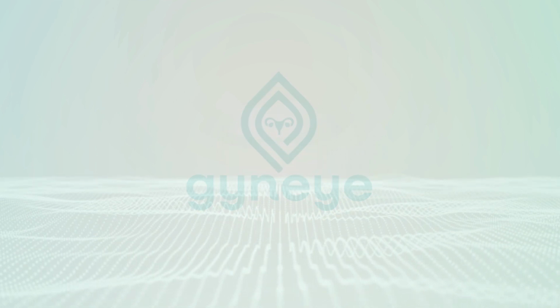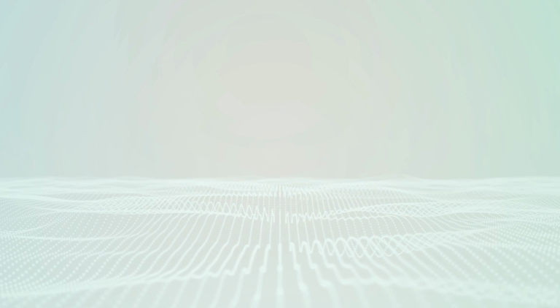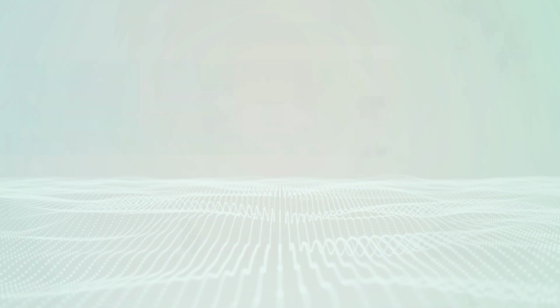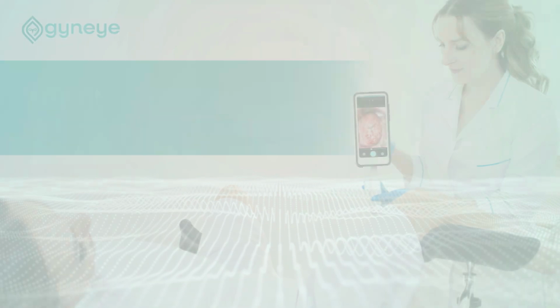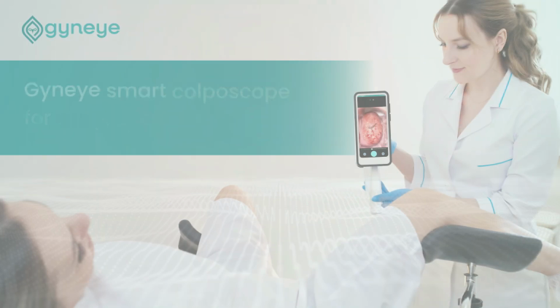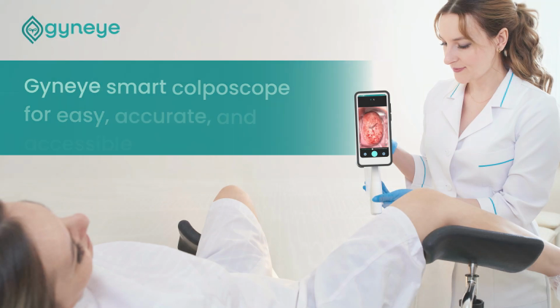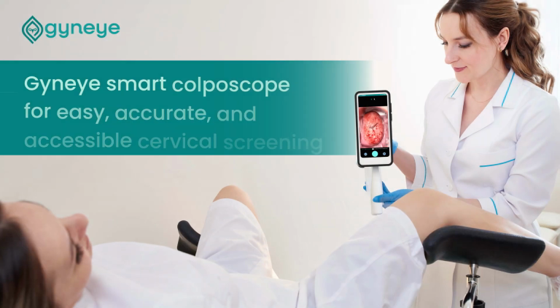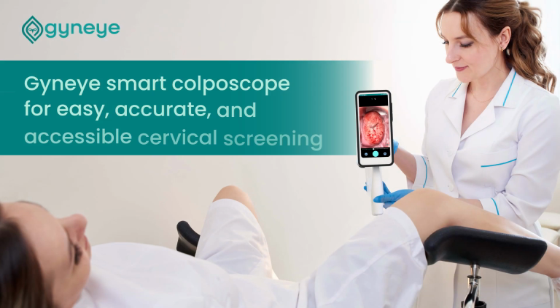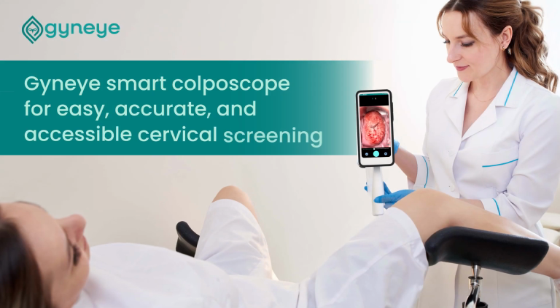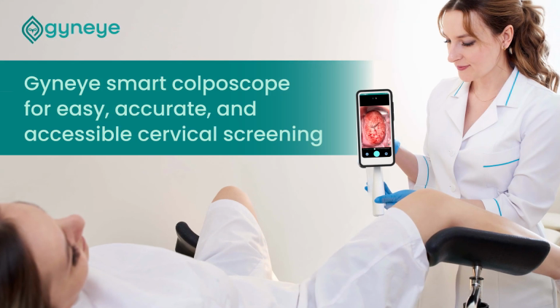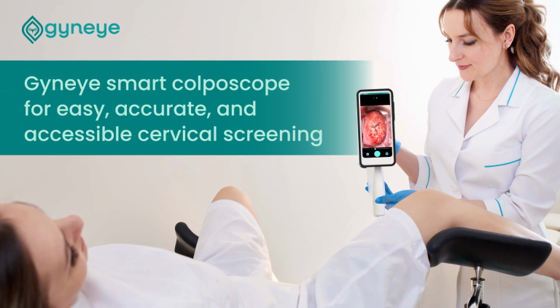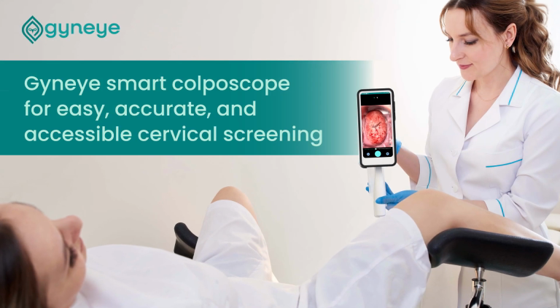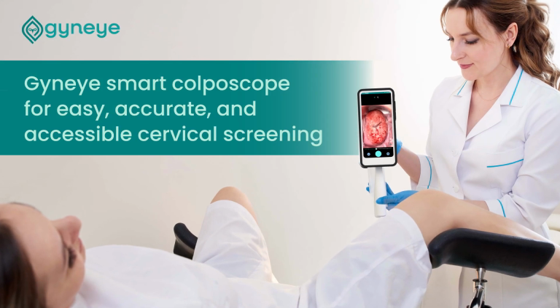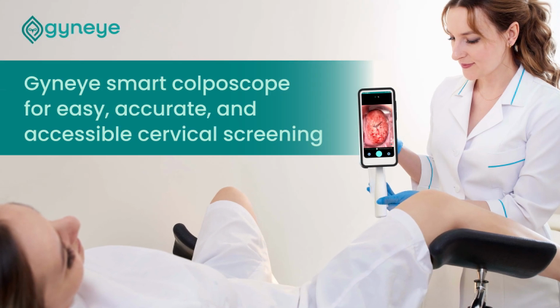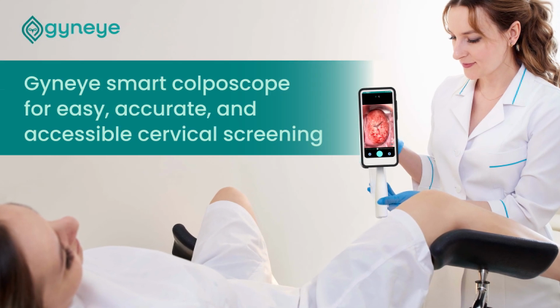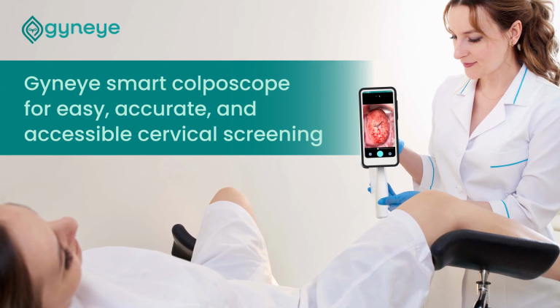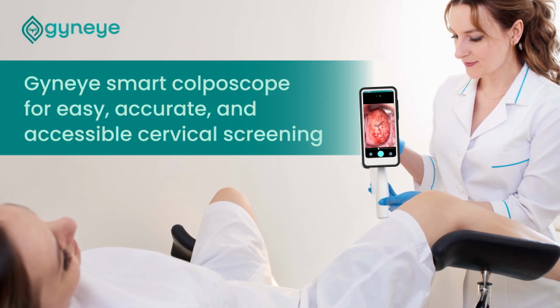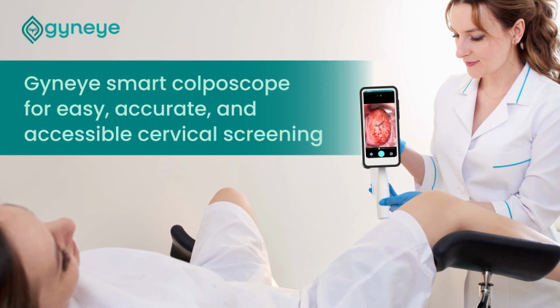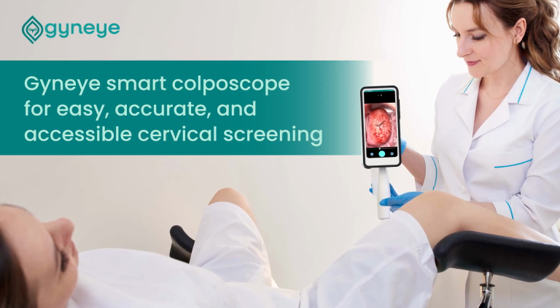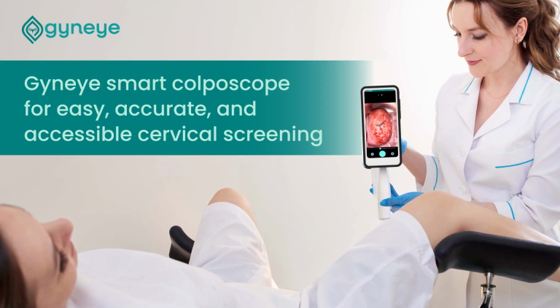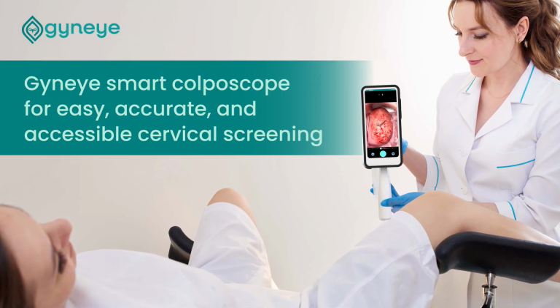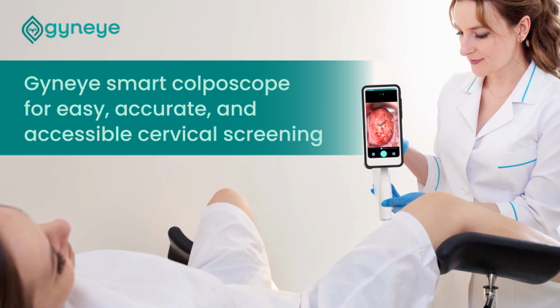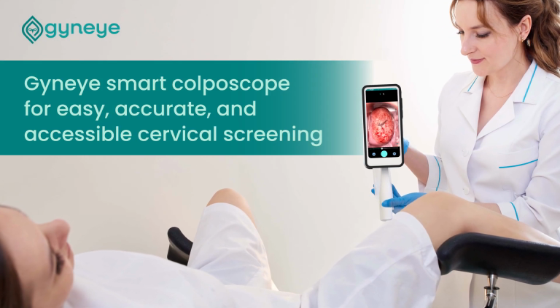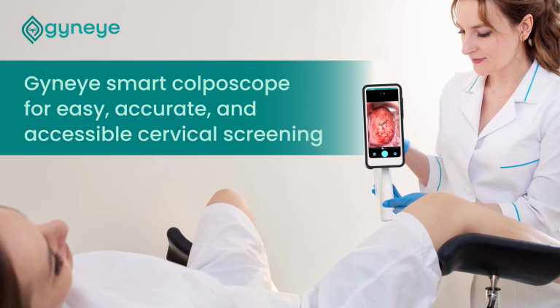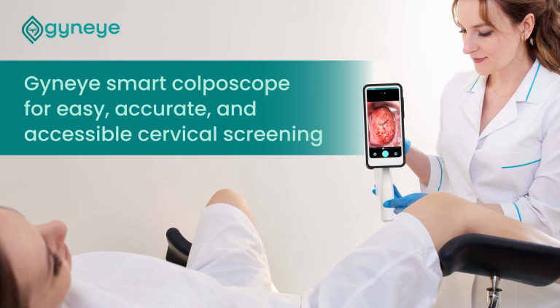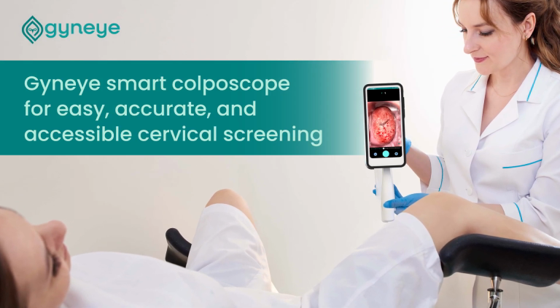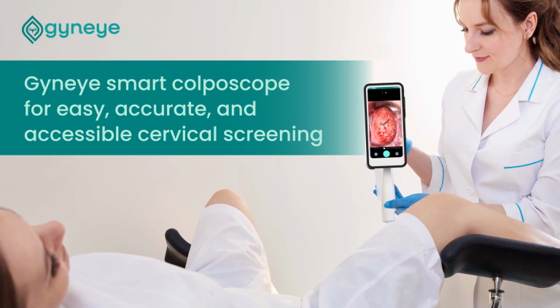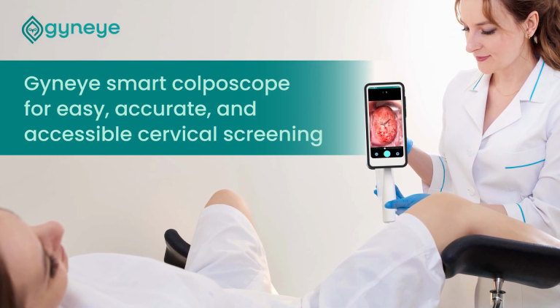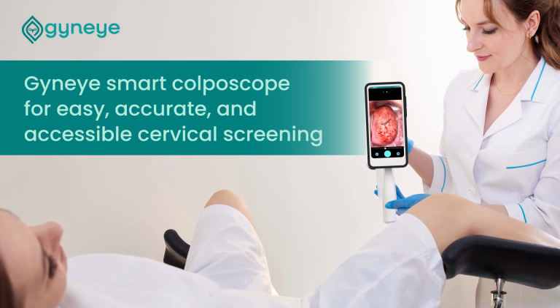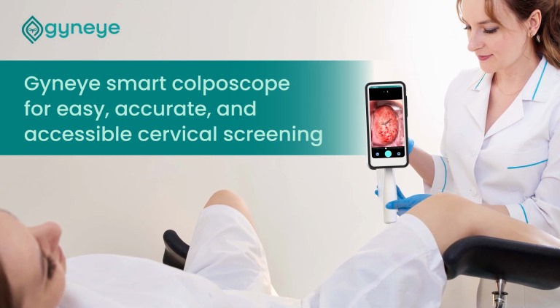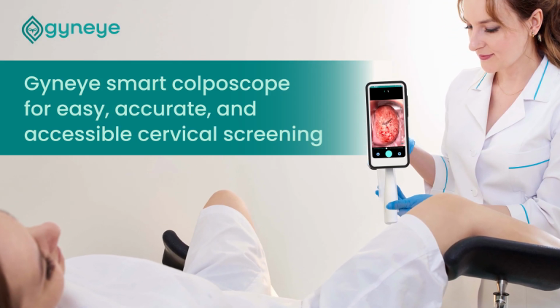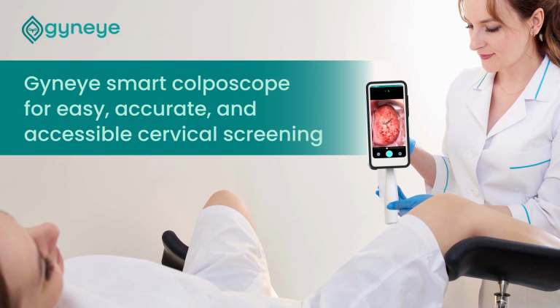Gyni smart colposcope for easy, accurate, and accessible cervical screening.